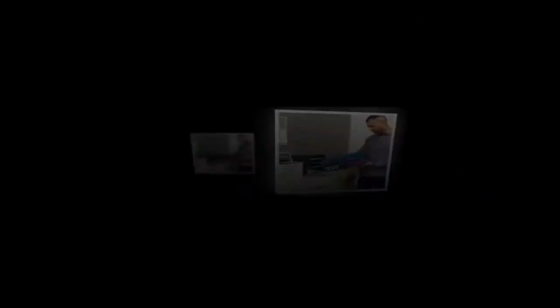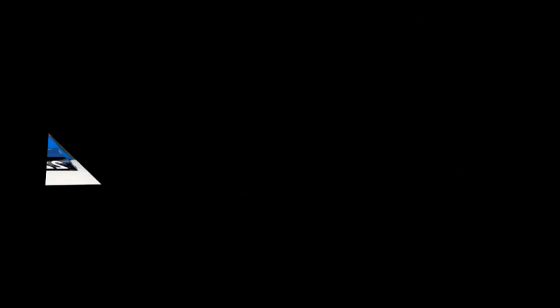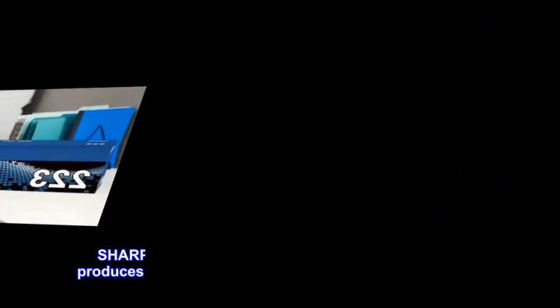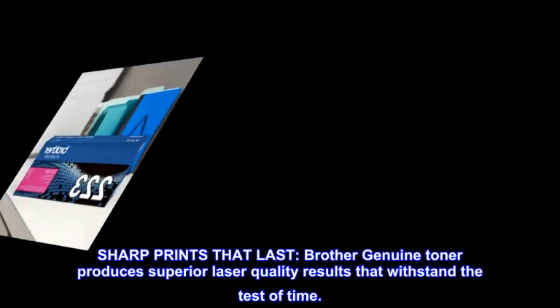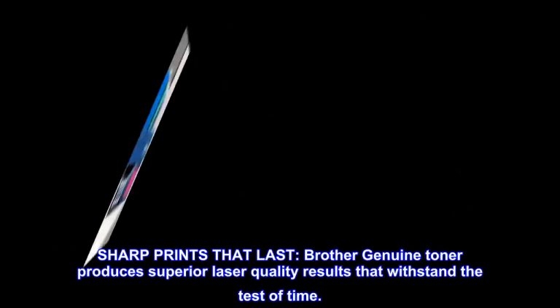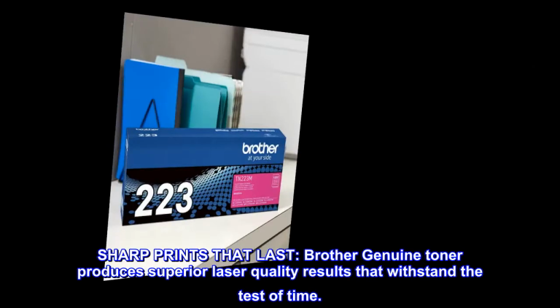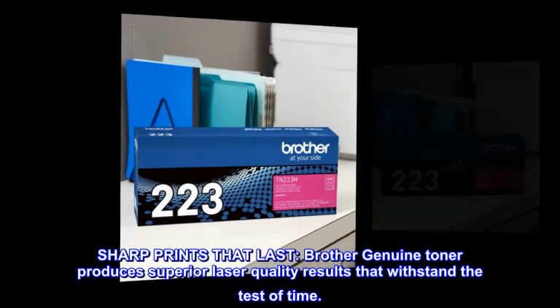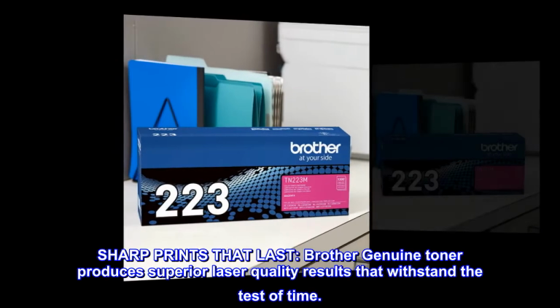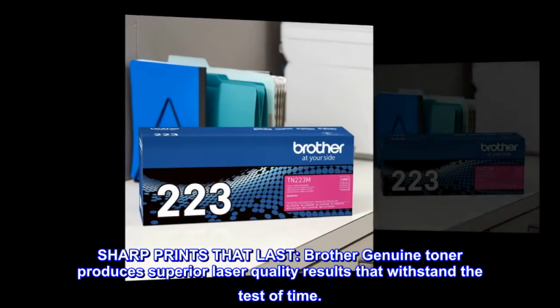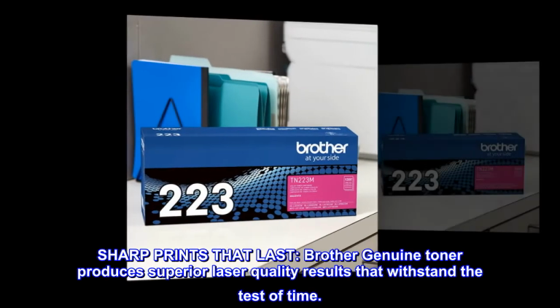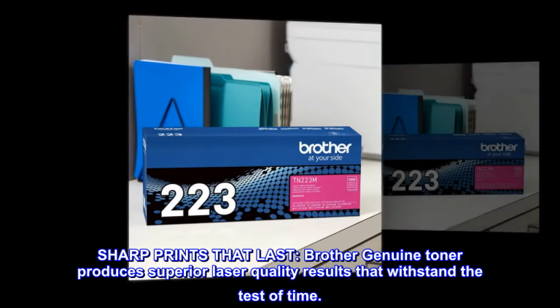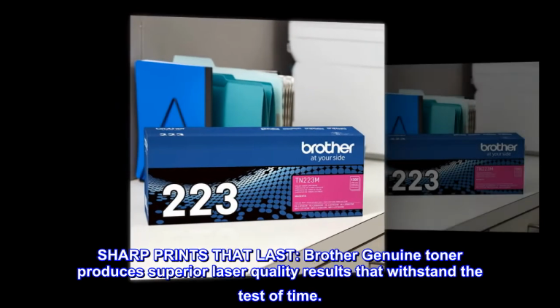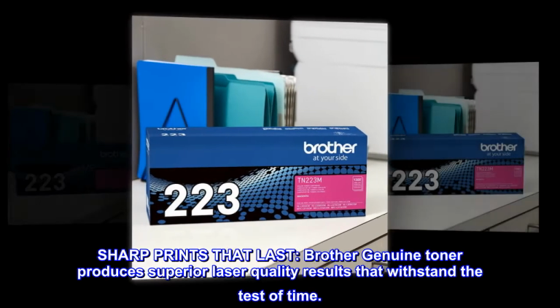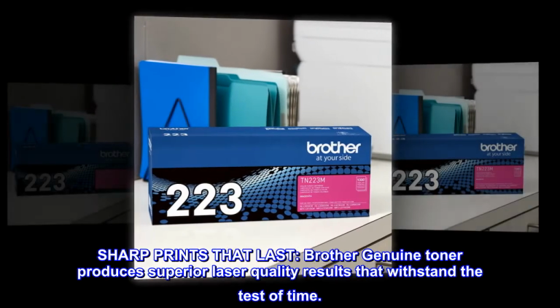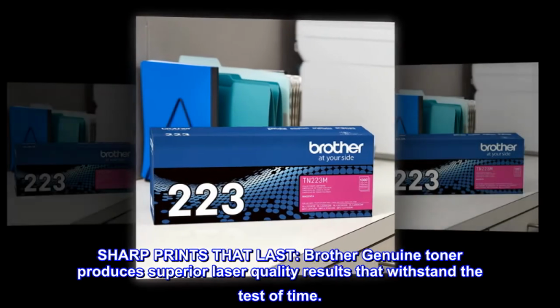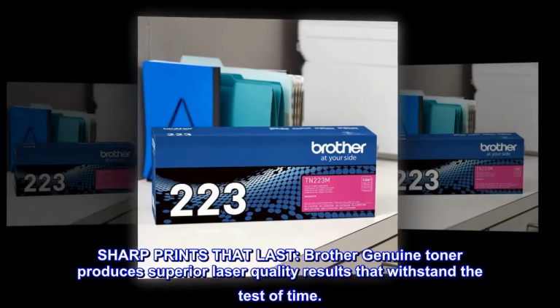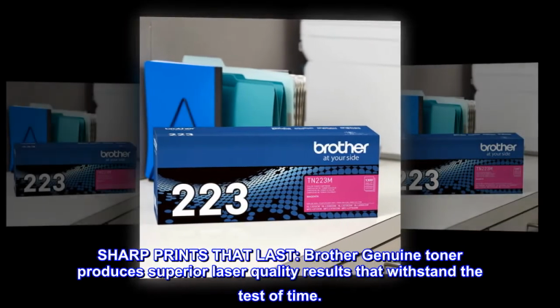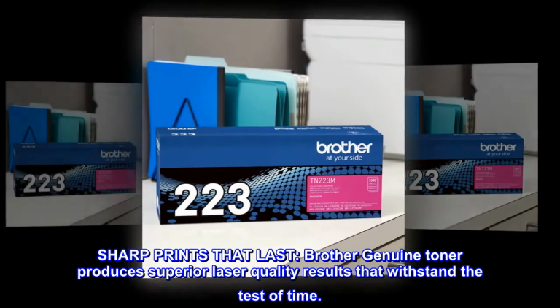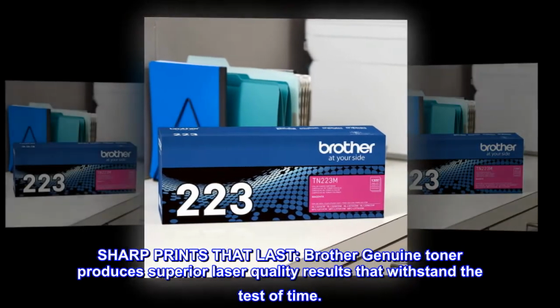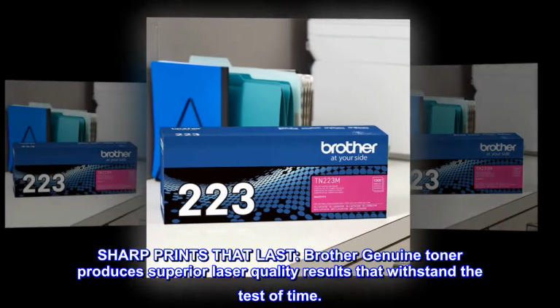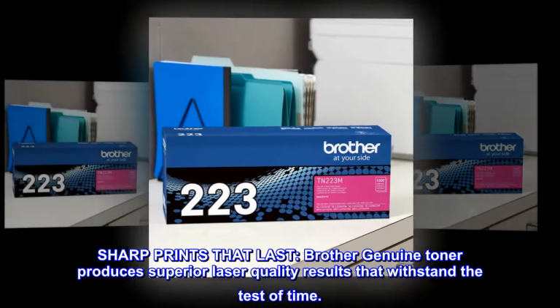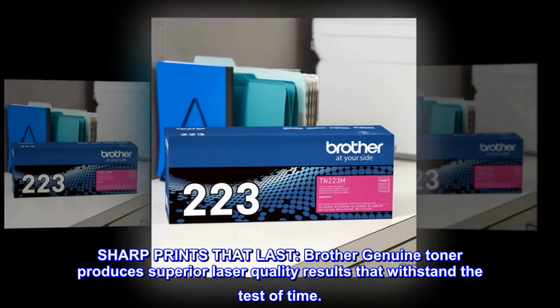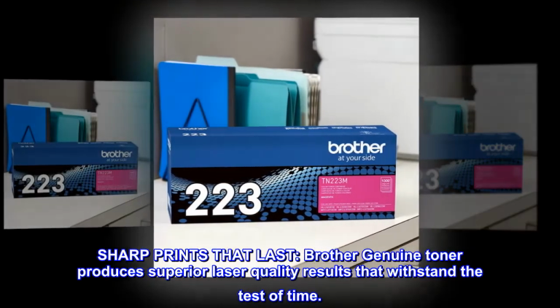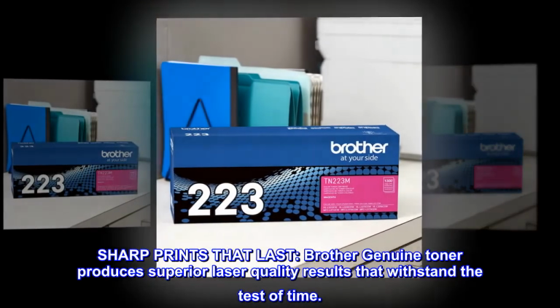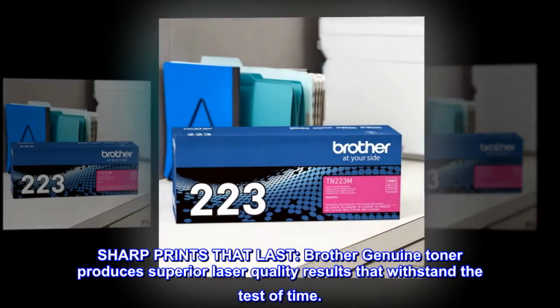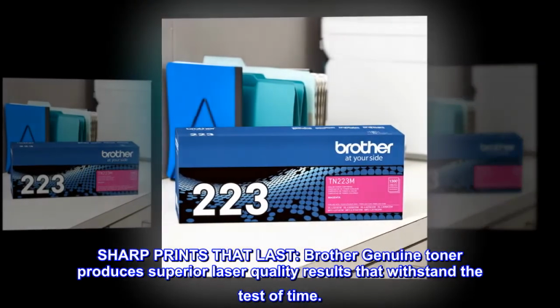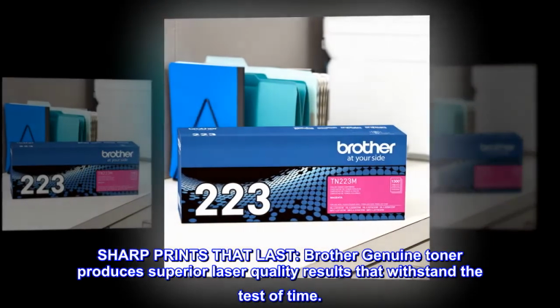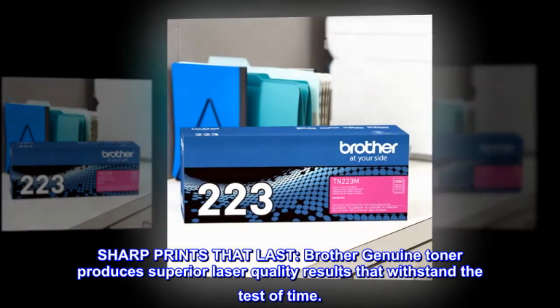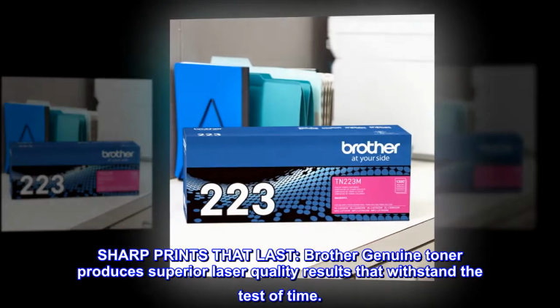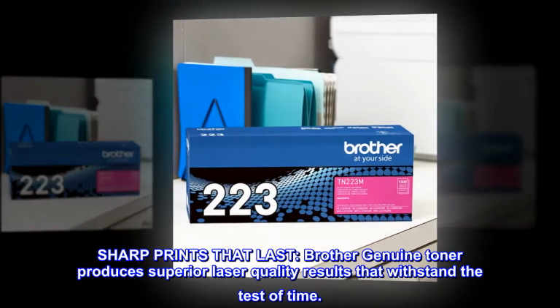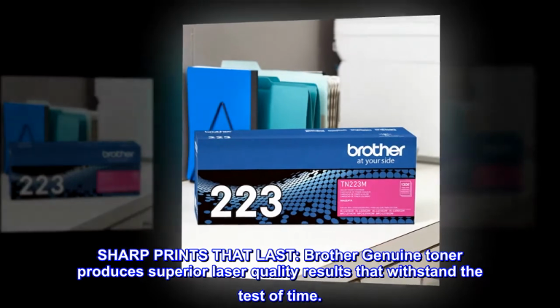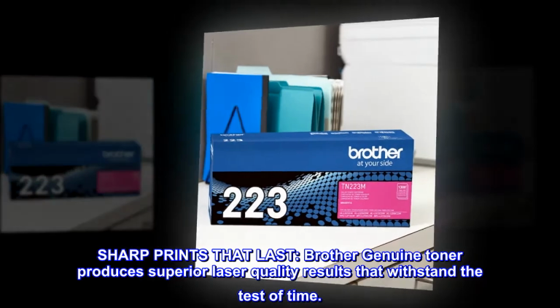Sharp prints that last. Brother Genuine toner produces superior laser quality results that withstand the test of time.